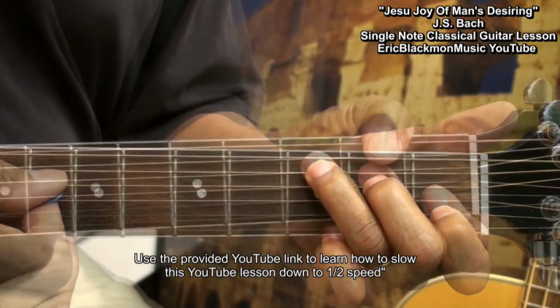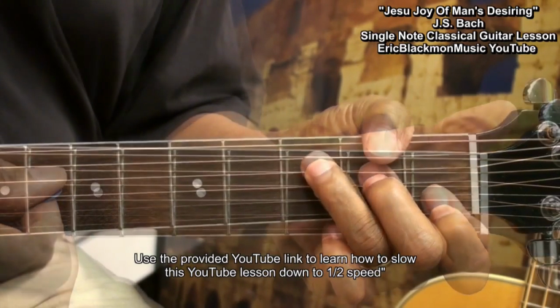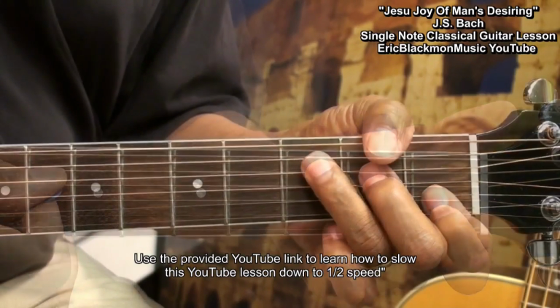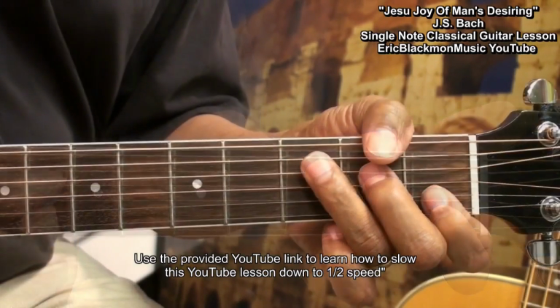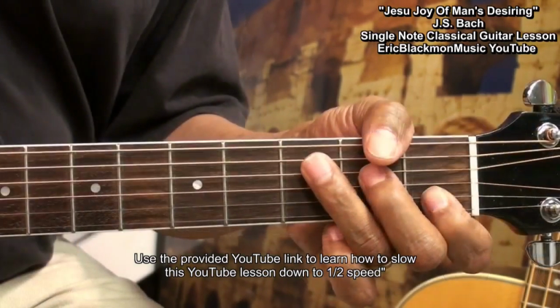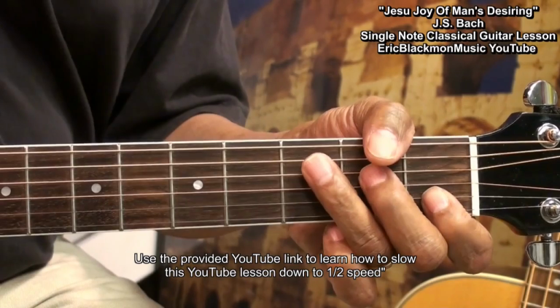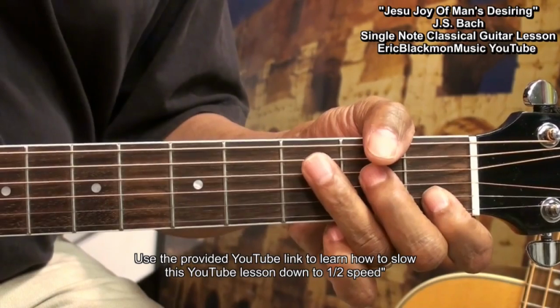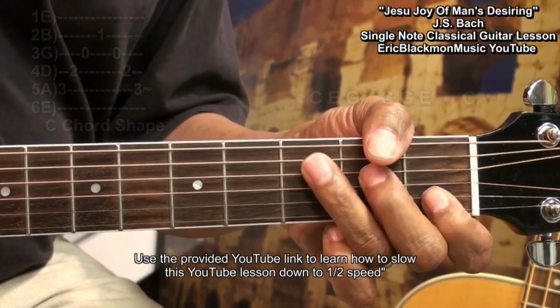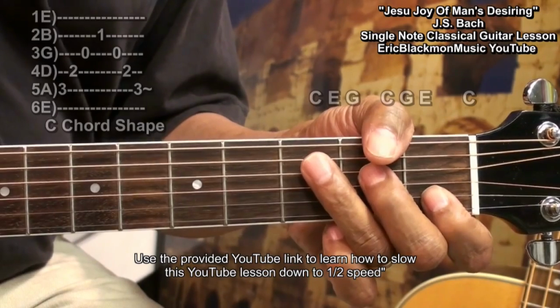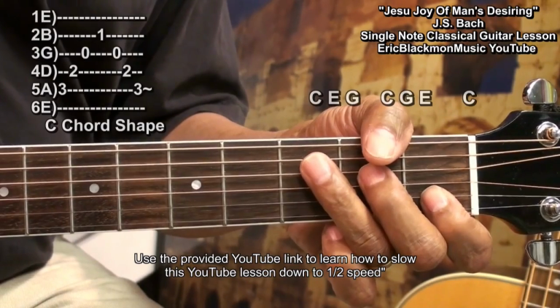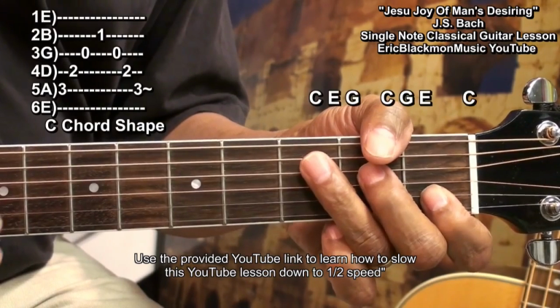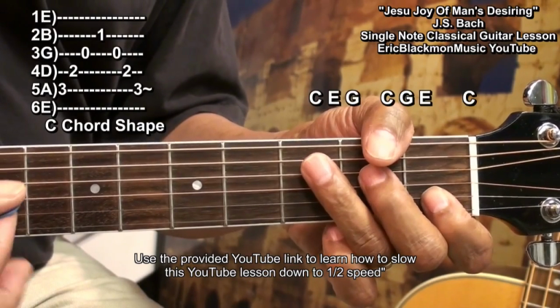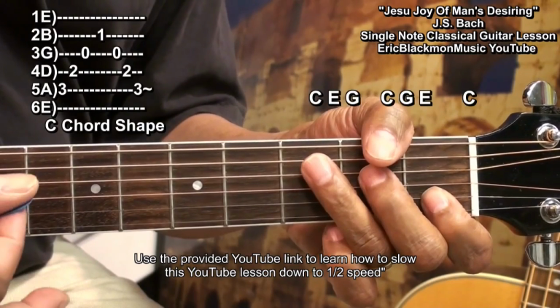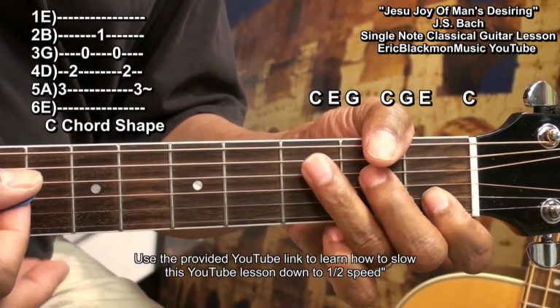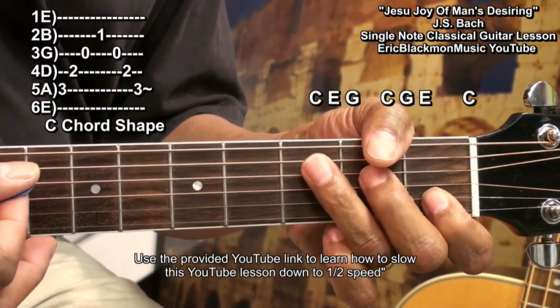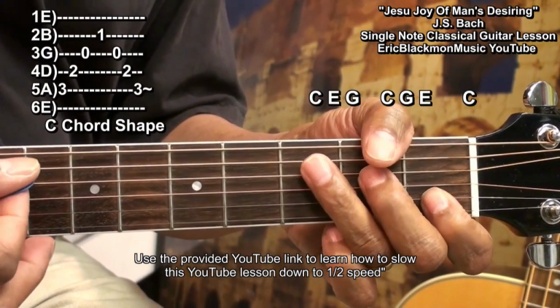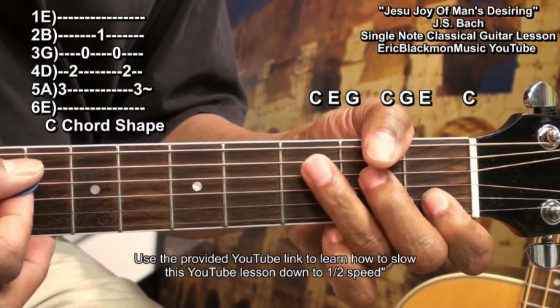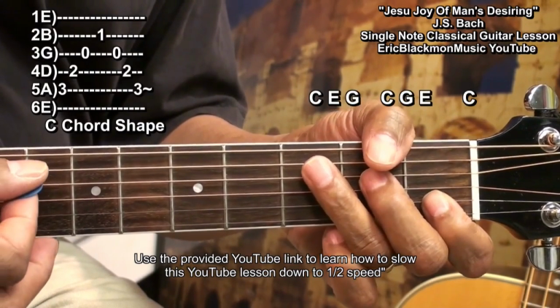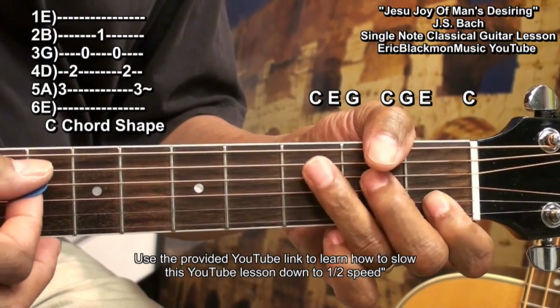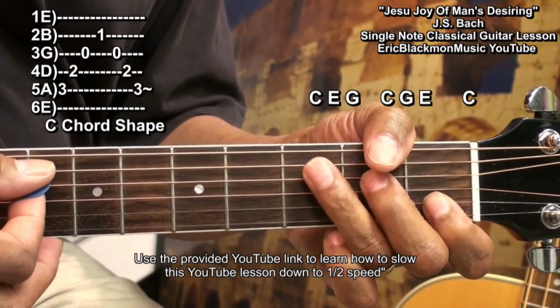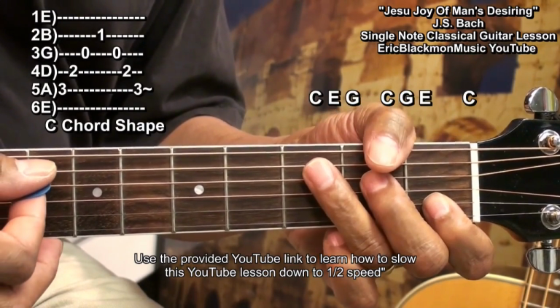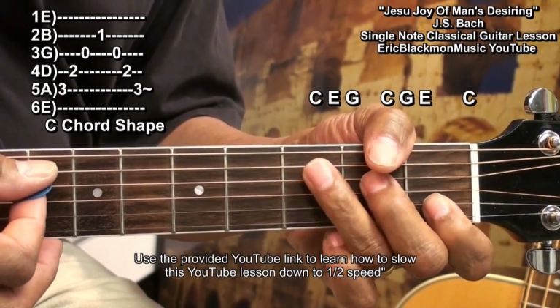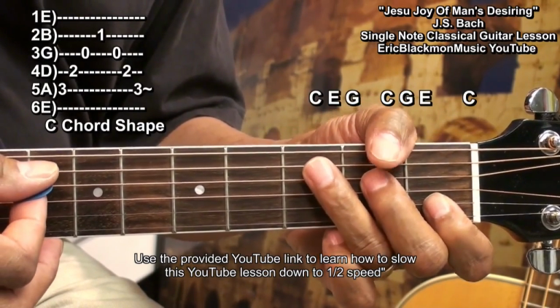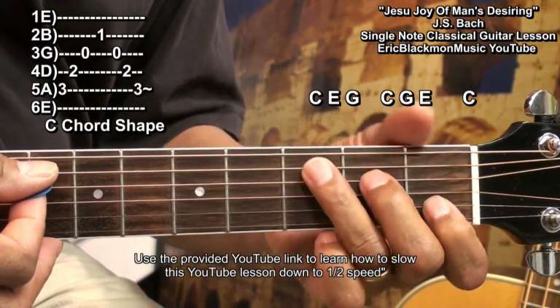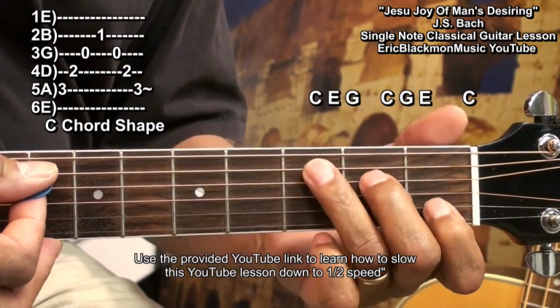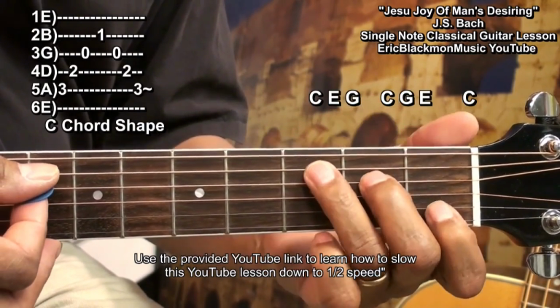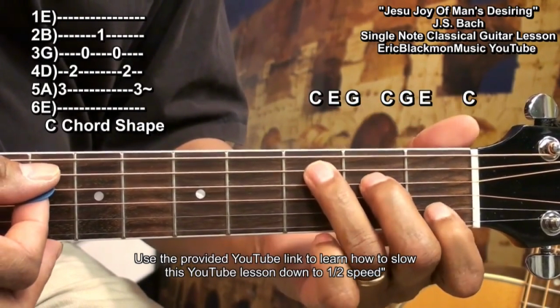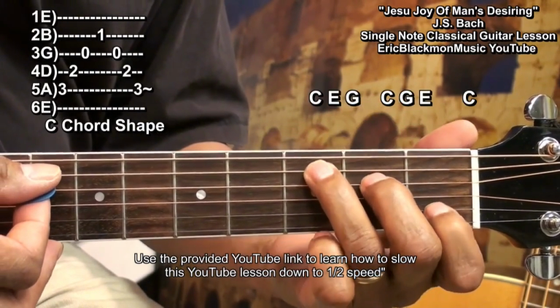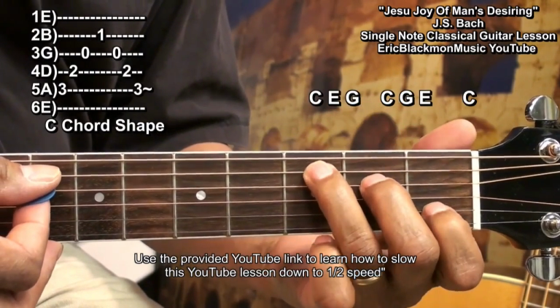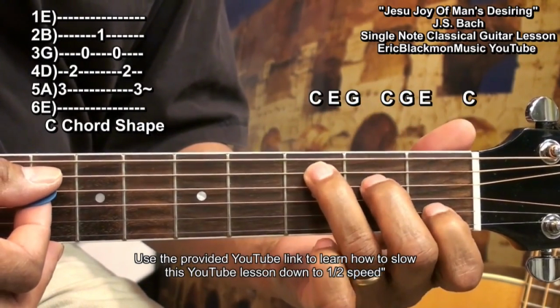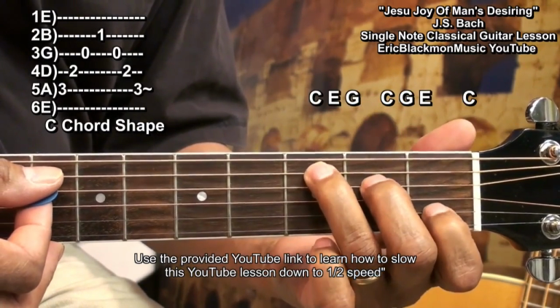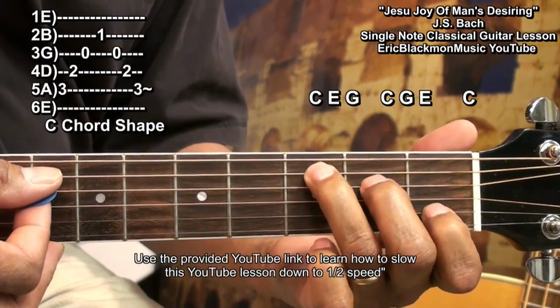Now at the end of the piece, we finished with a C chord form like this.